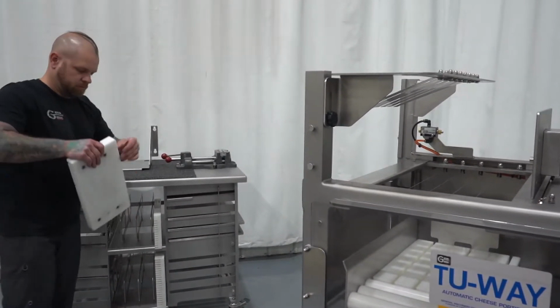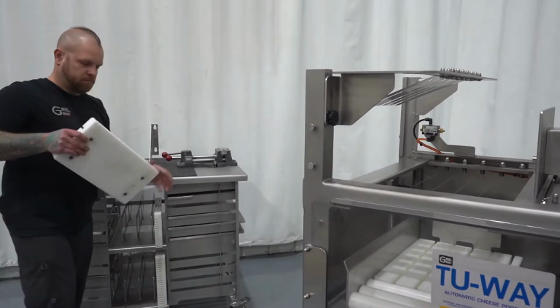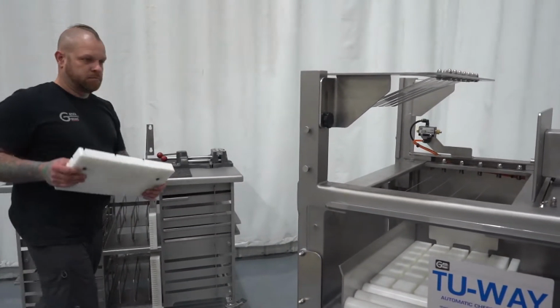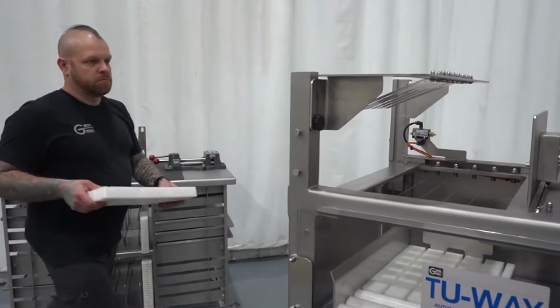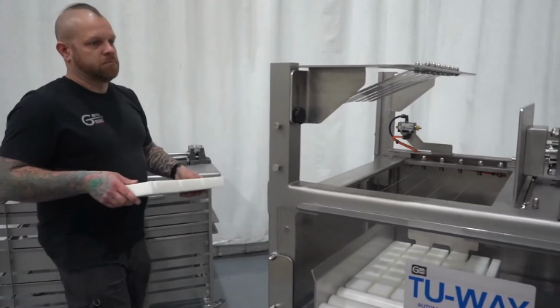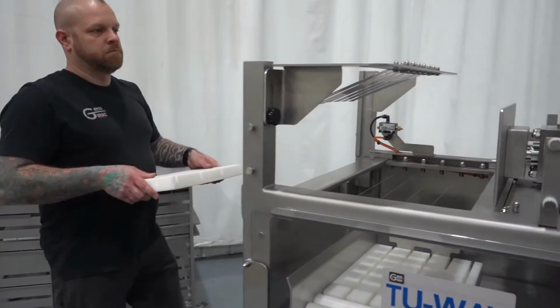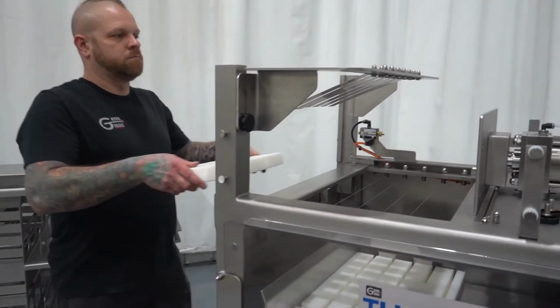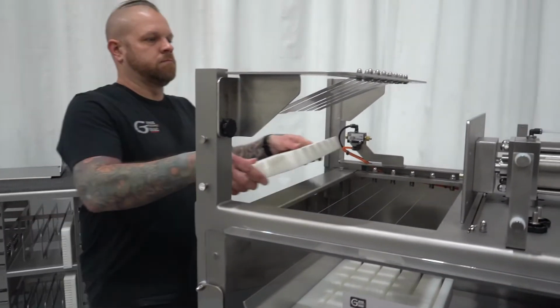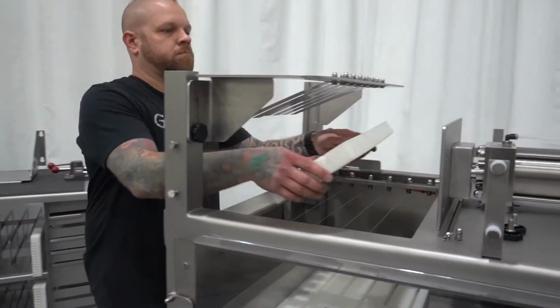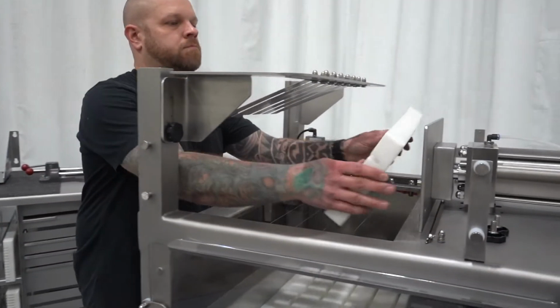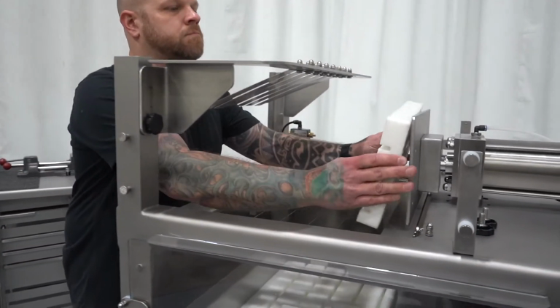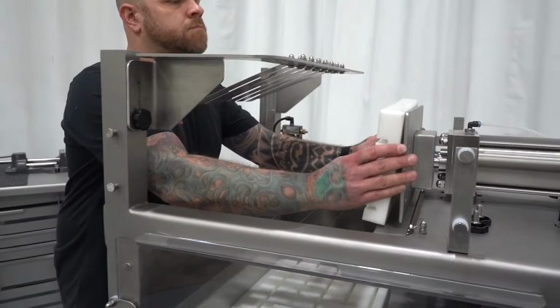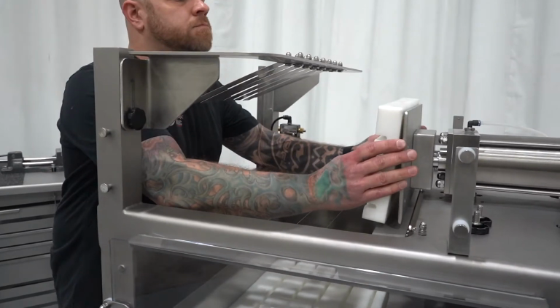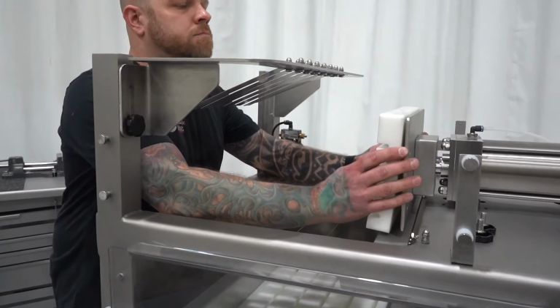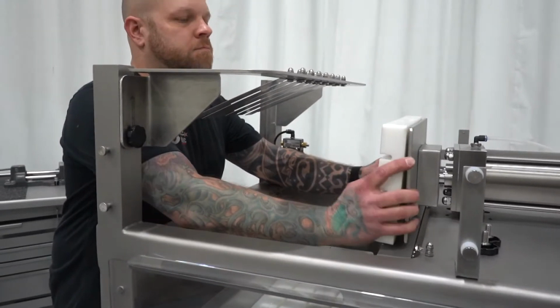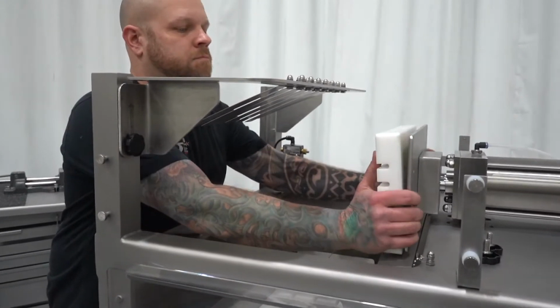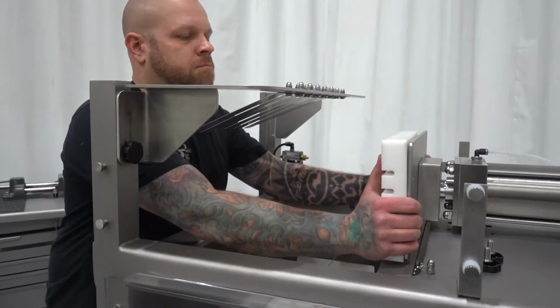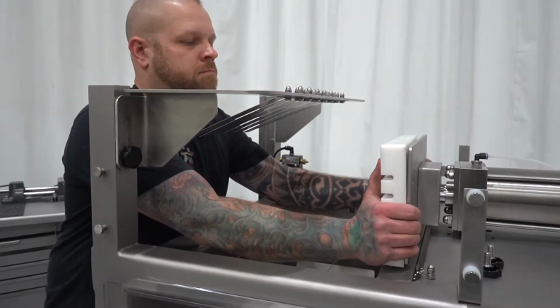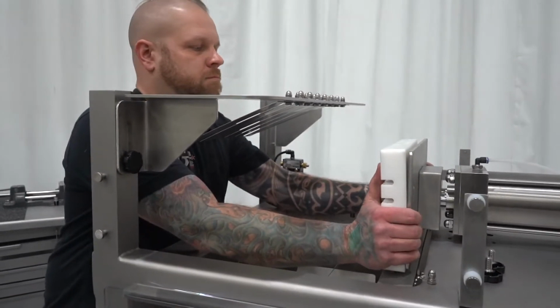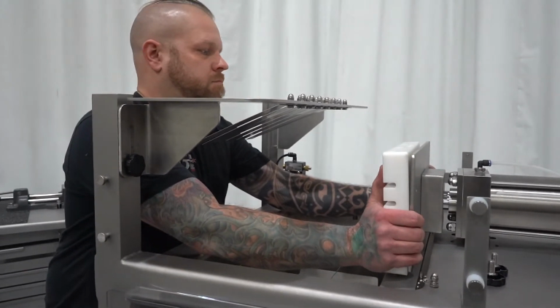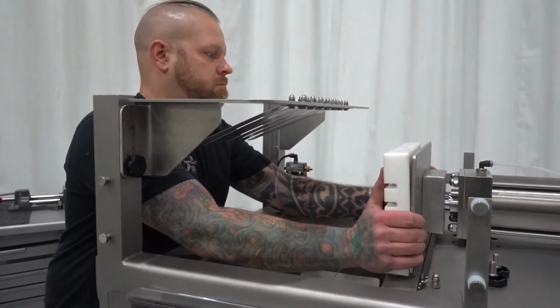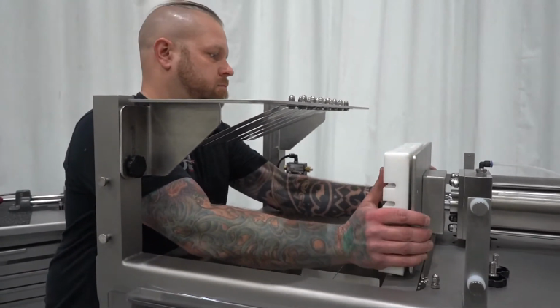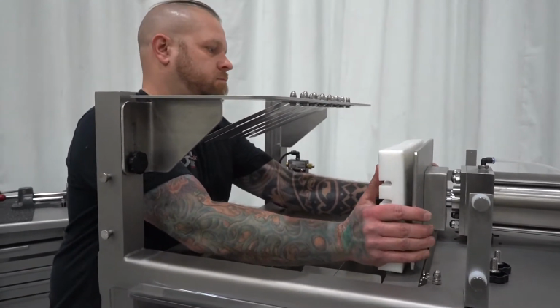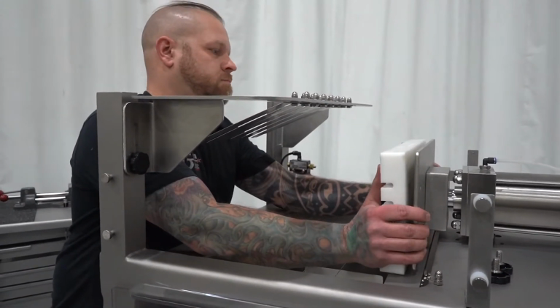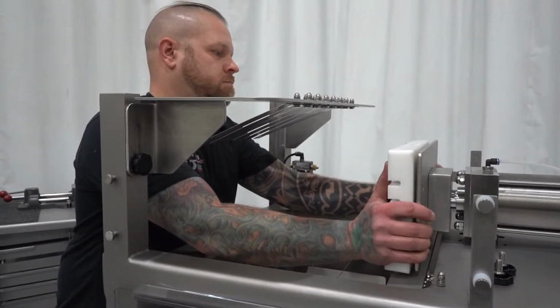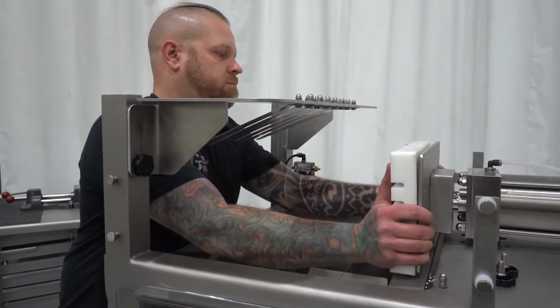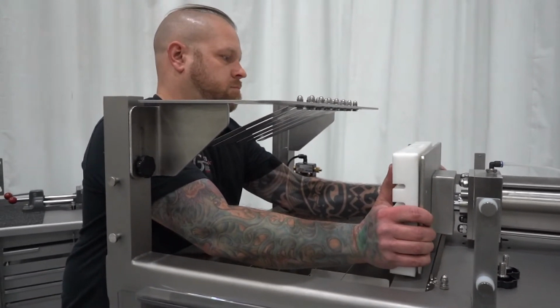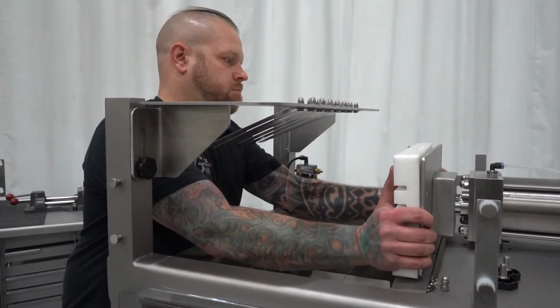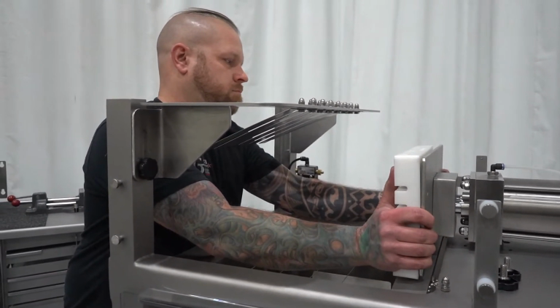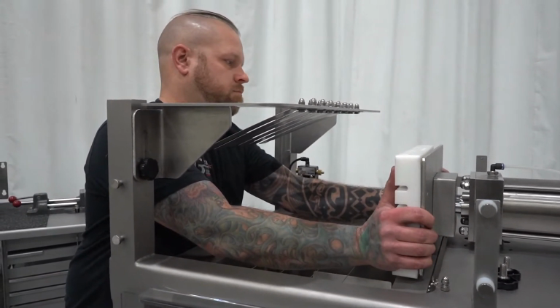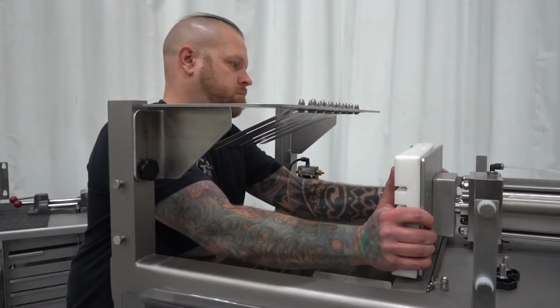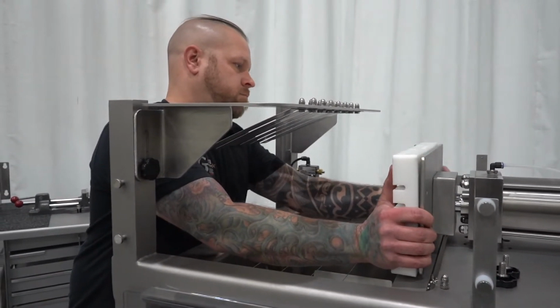Step 12: Install stage 2 Platen and four threaded knobs.